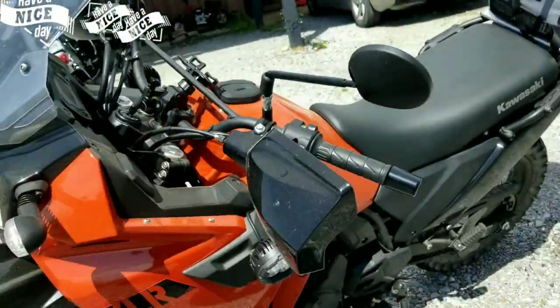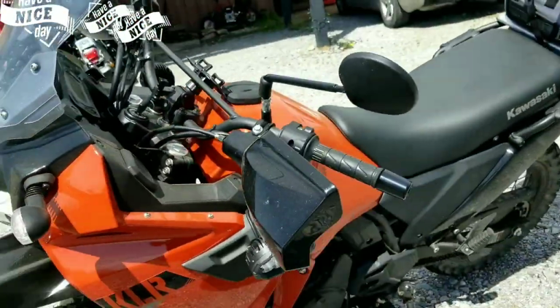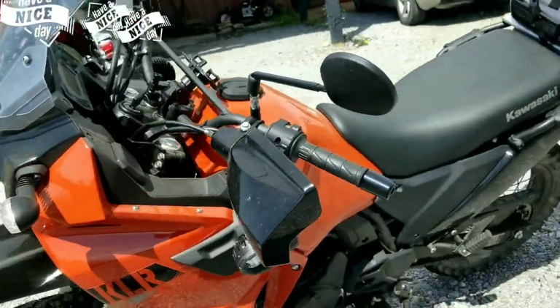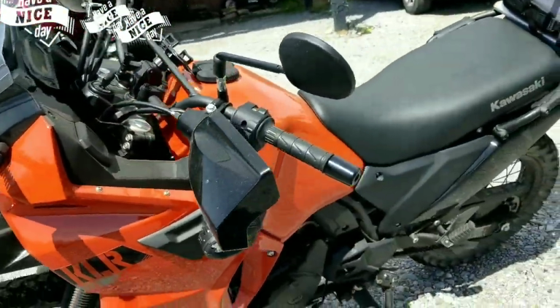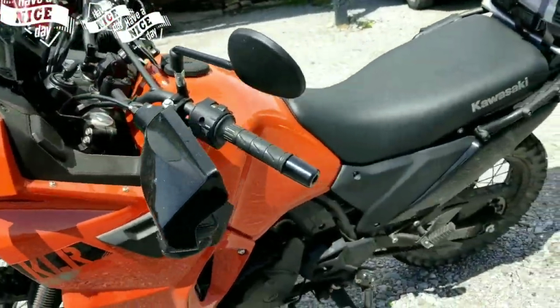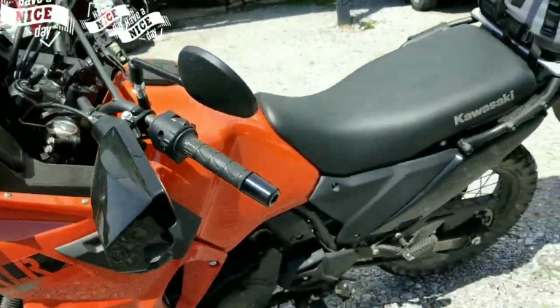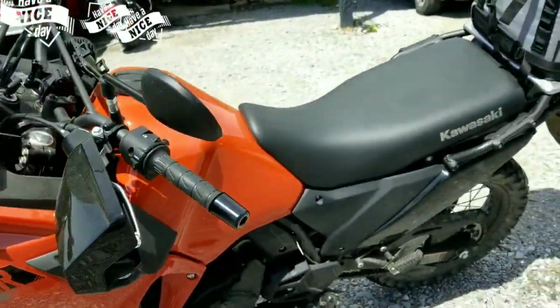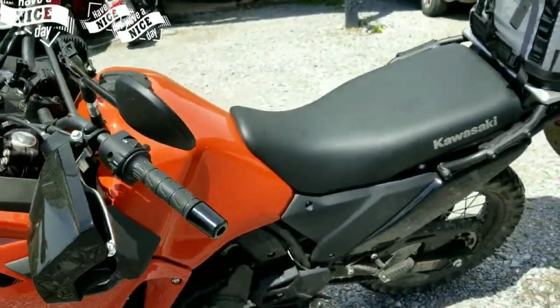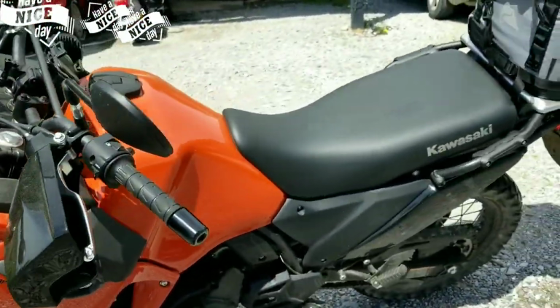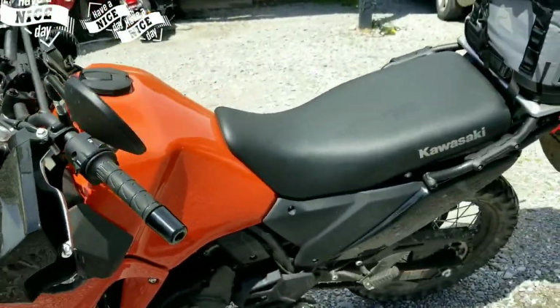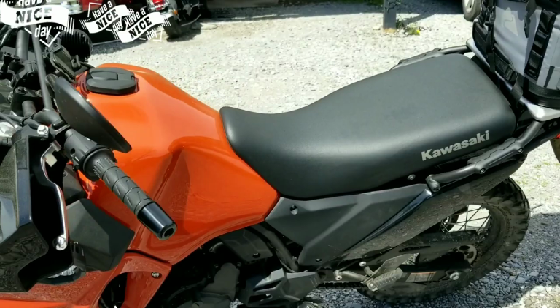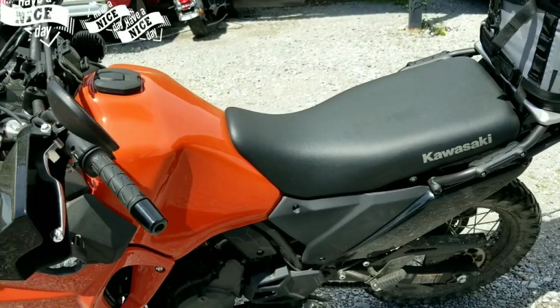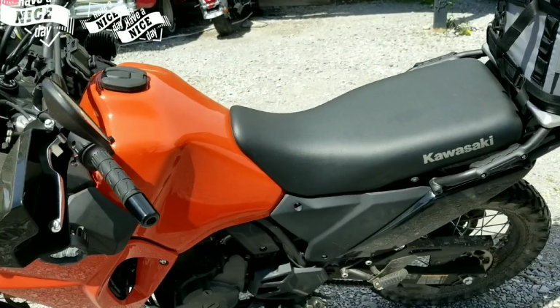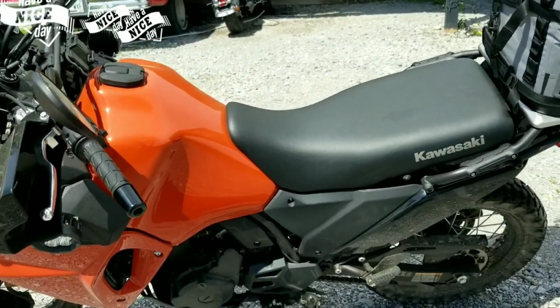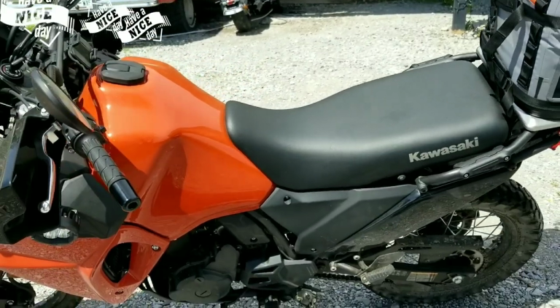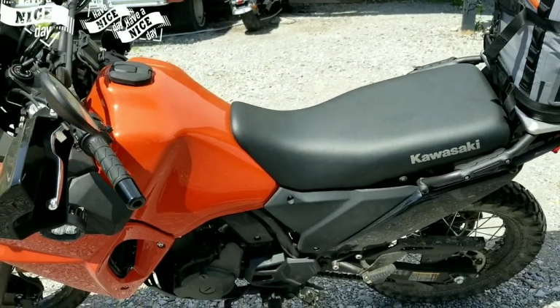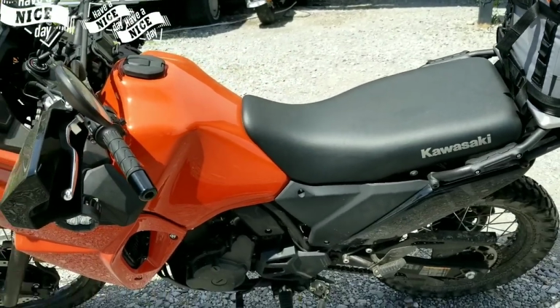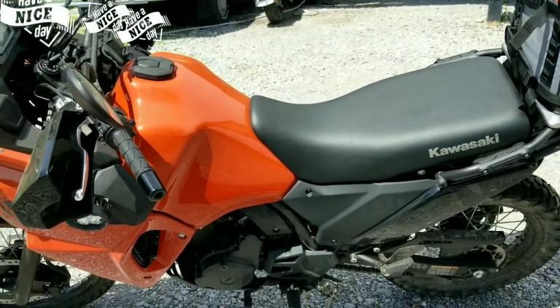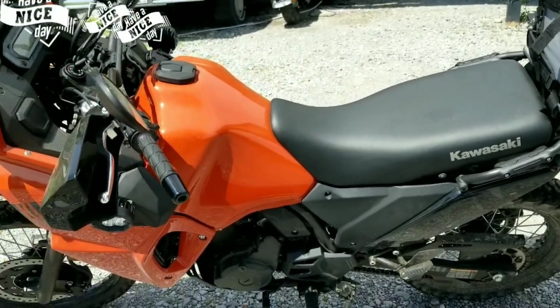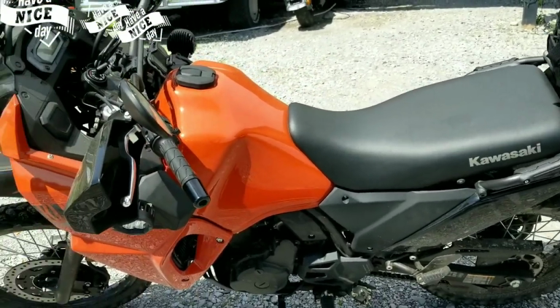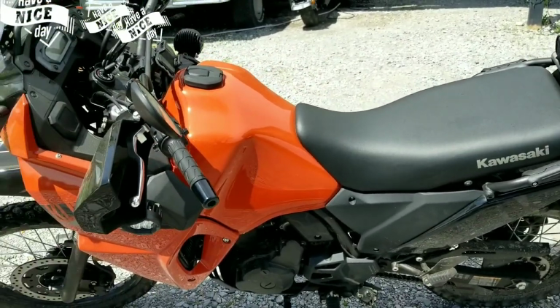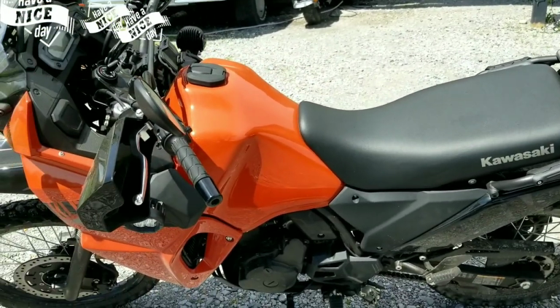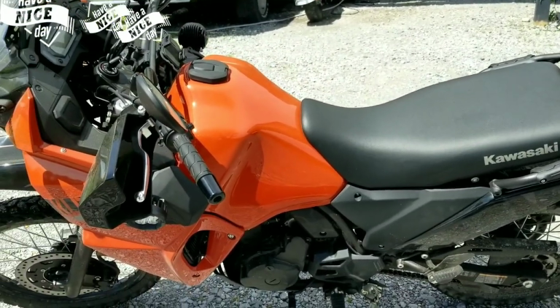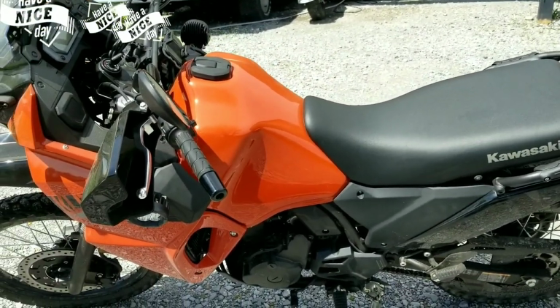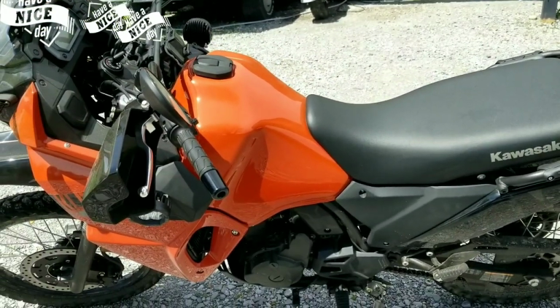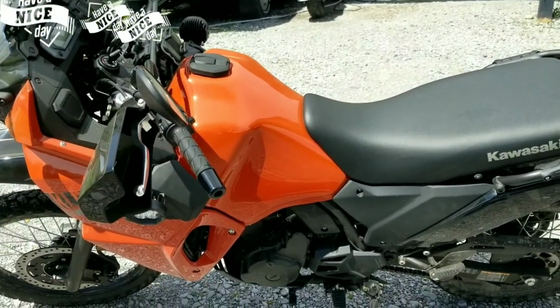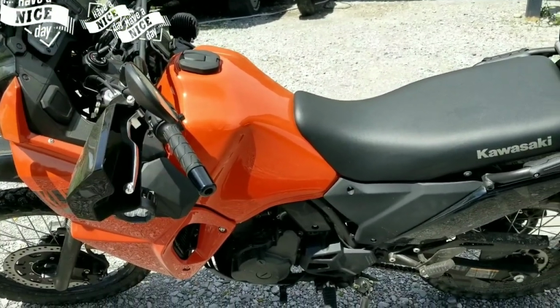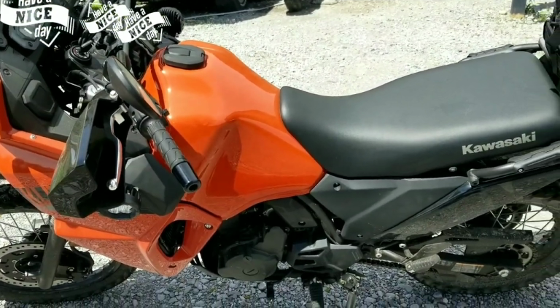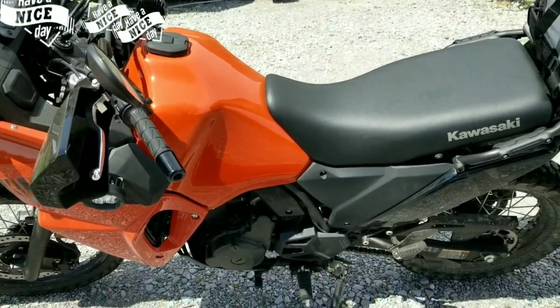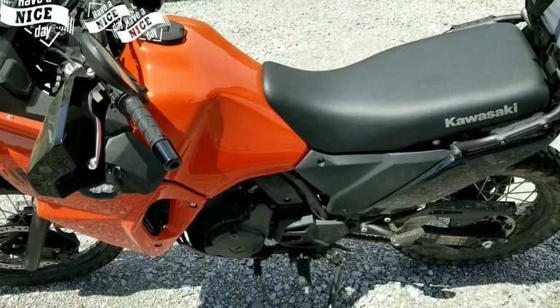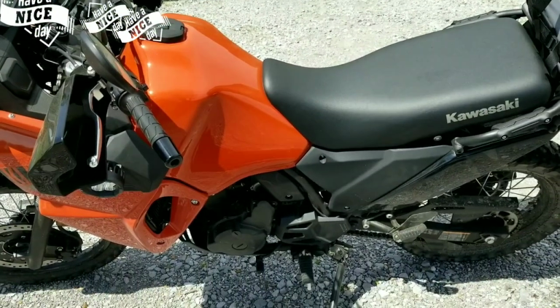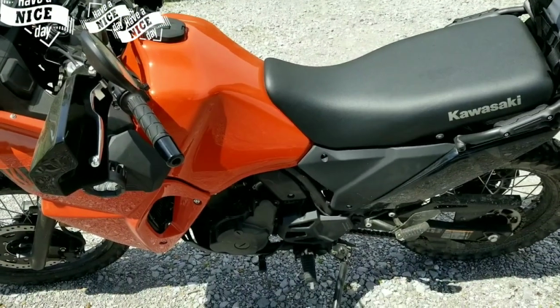This is what I got so far. So far it's been a good bike and hasn't been too bad to ride.